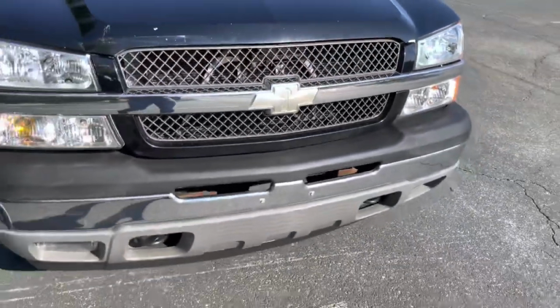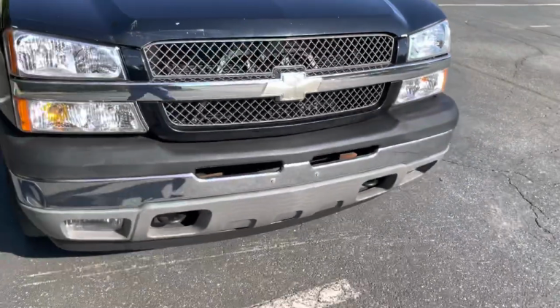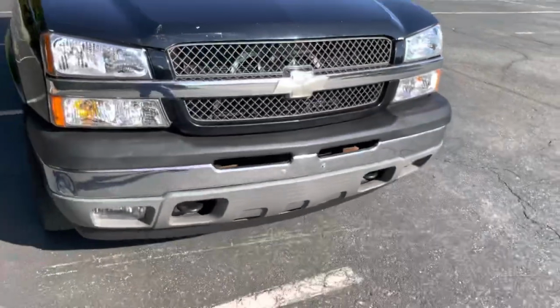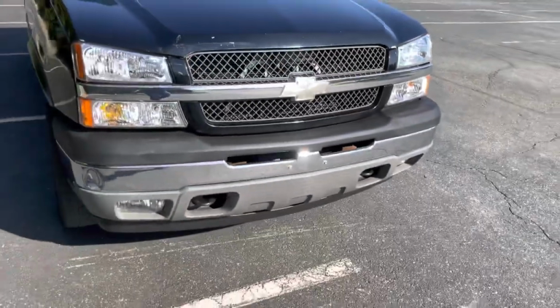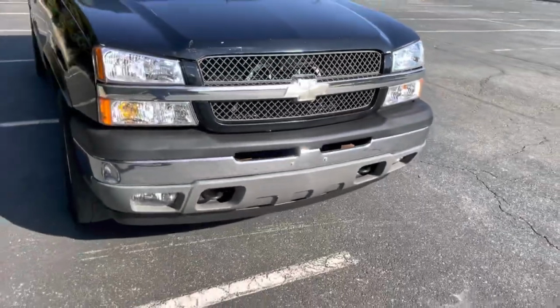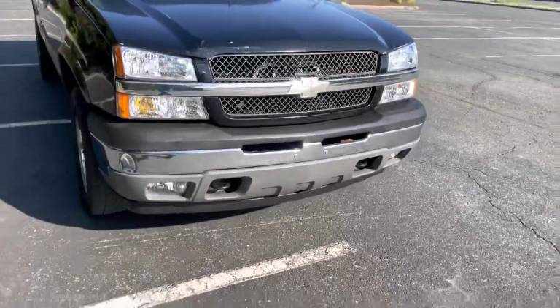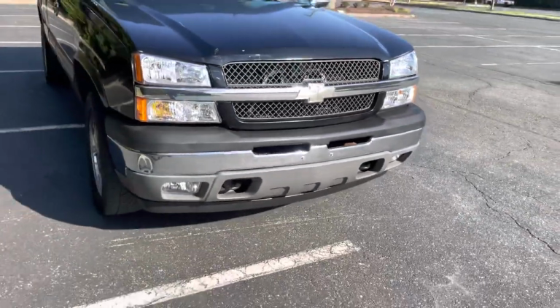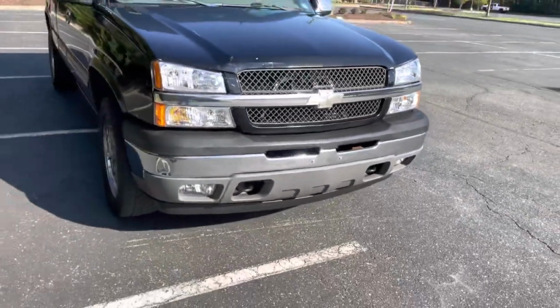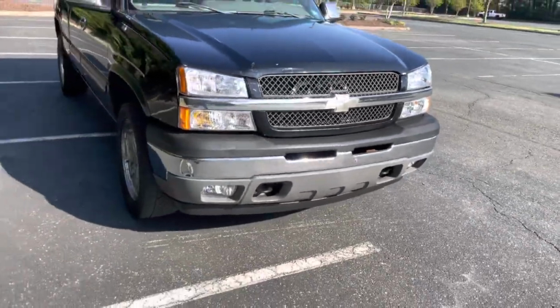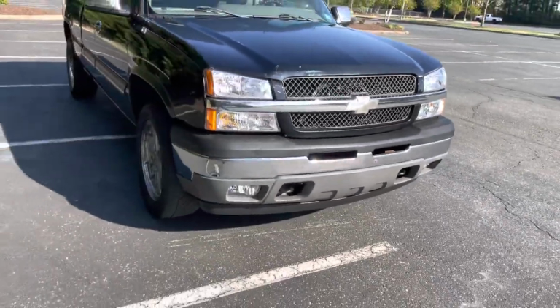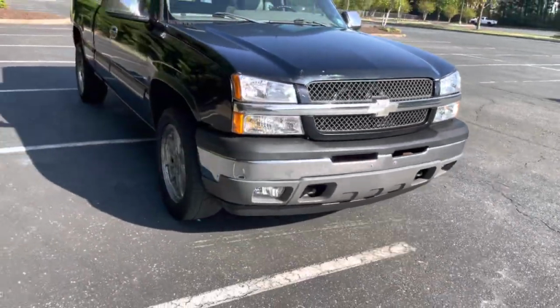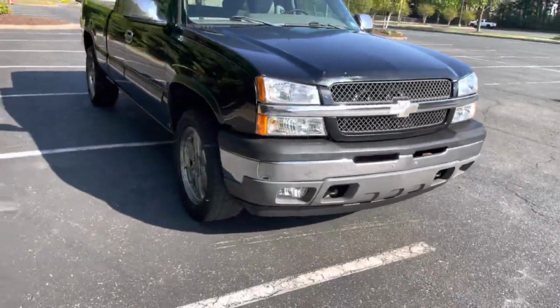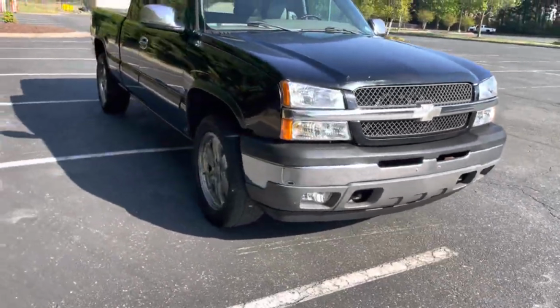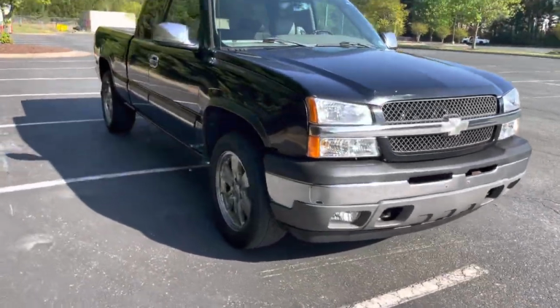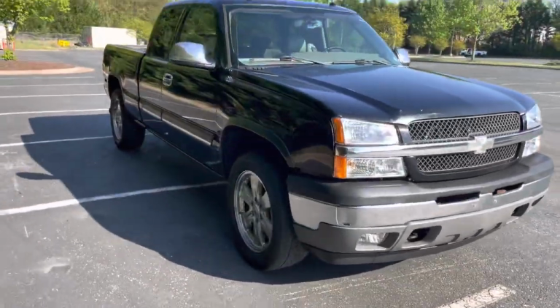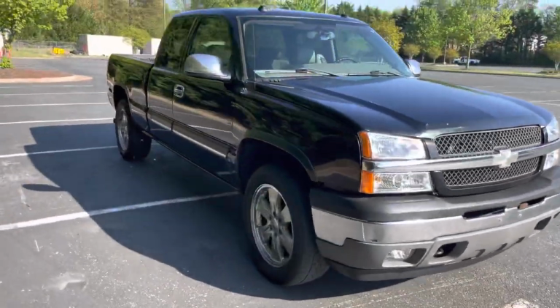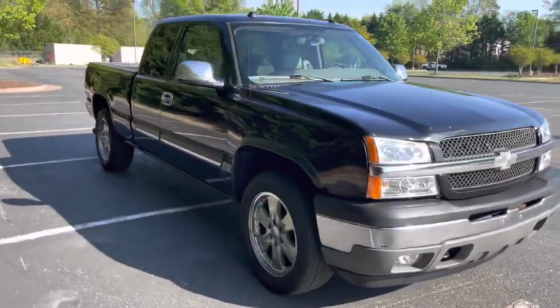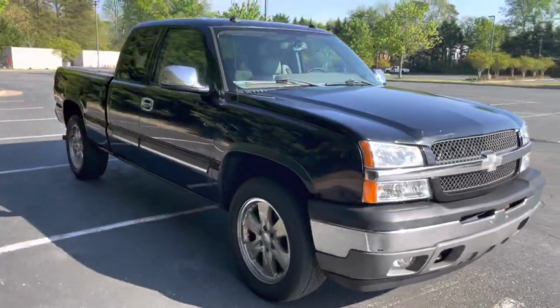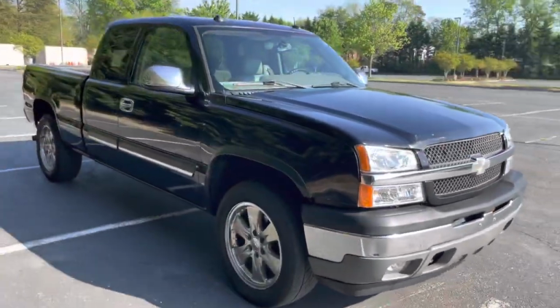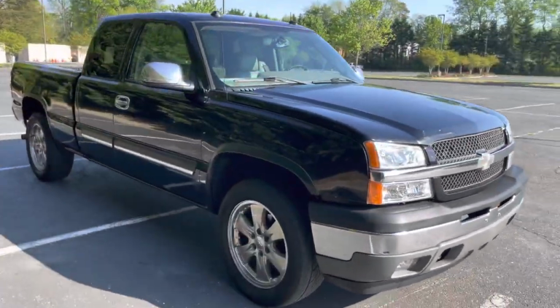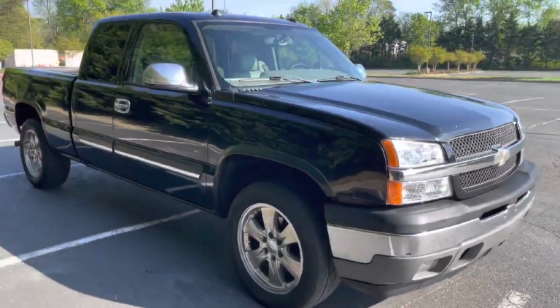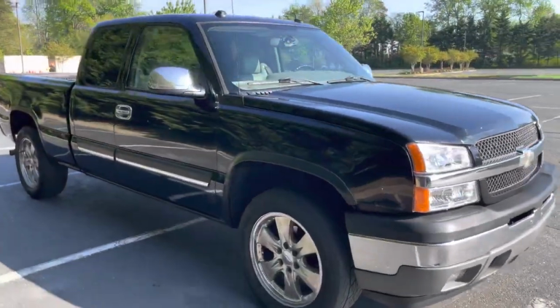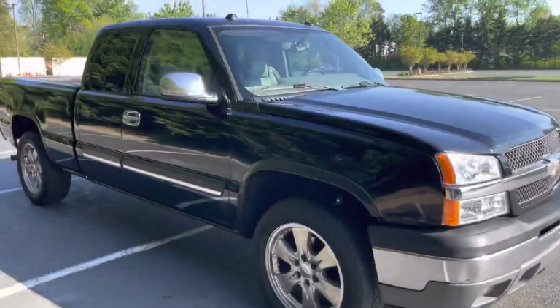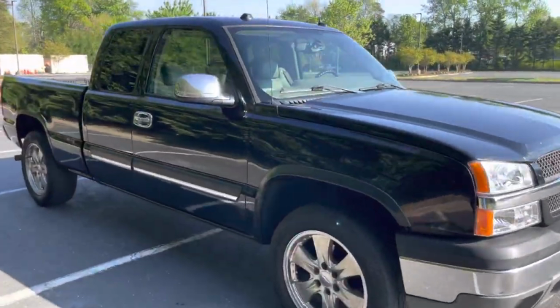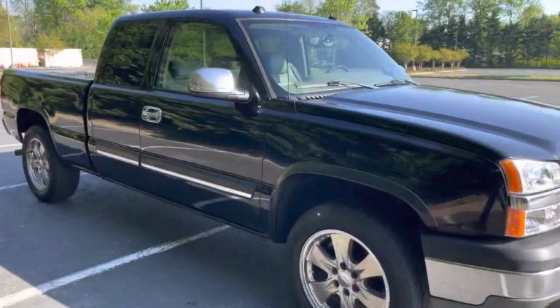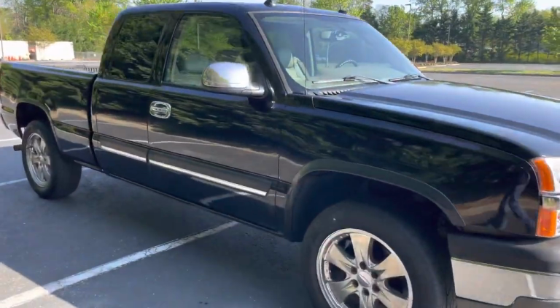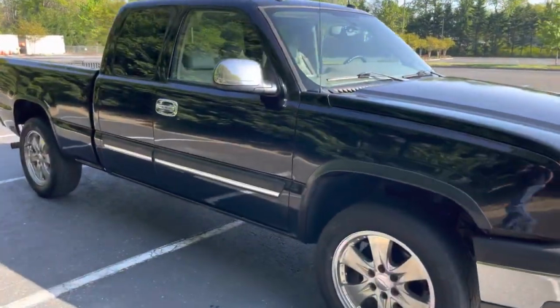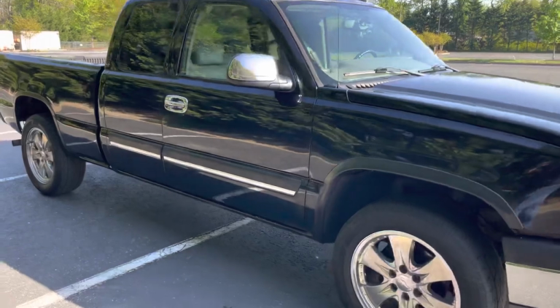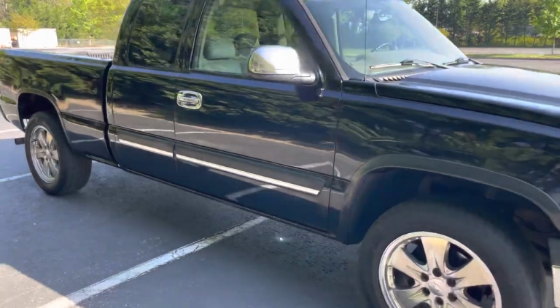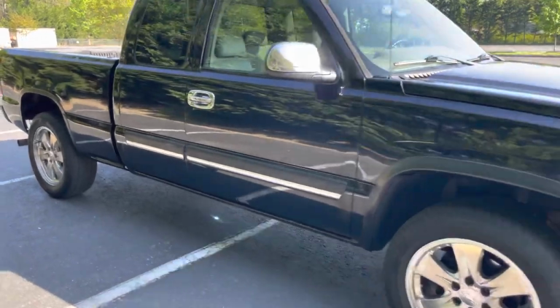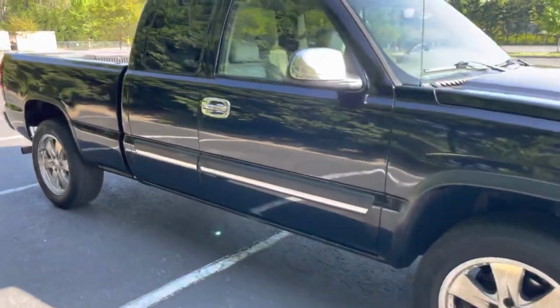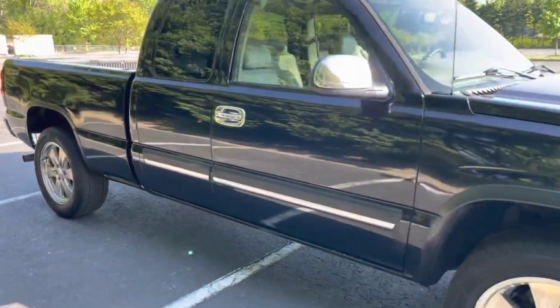This is it — hope you guys like it. It's marked as the '05 Silverado 1500 Z71.